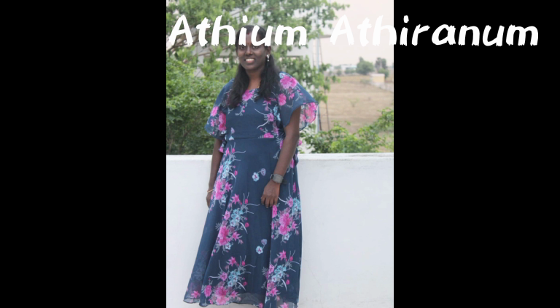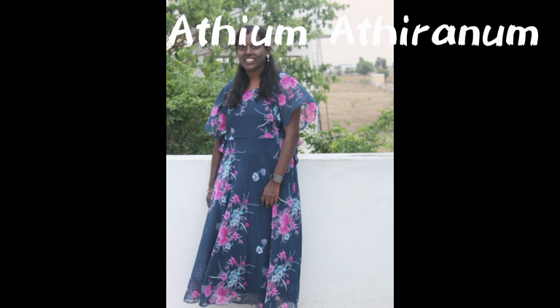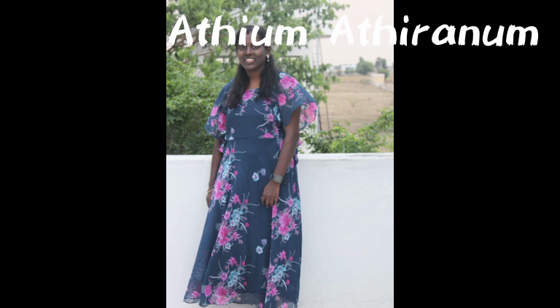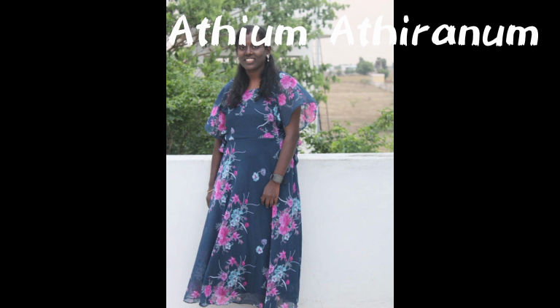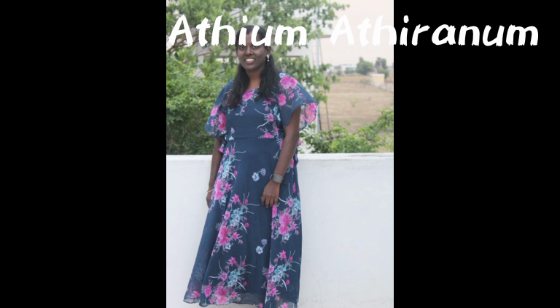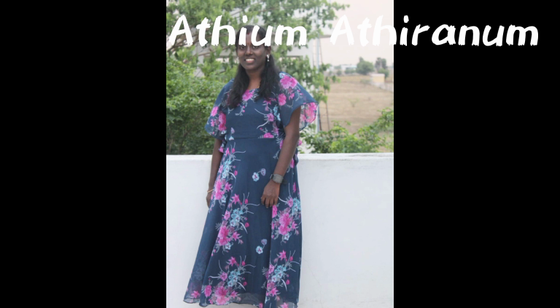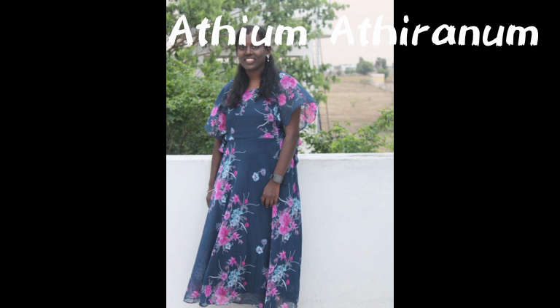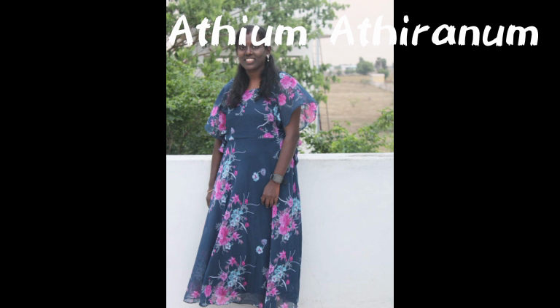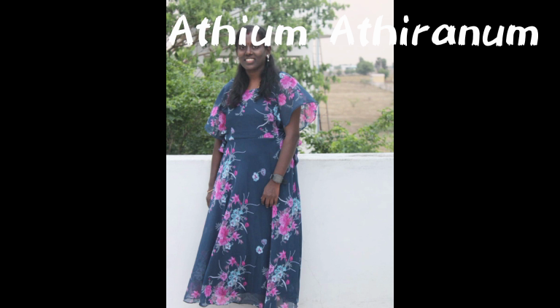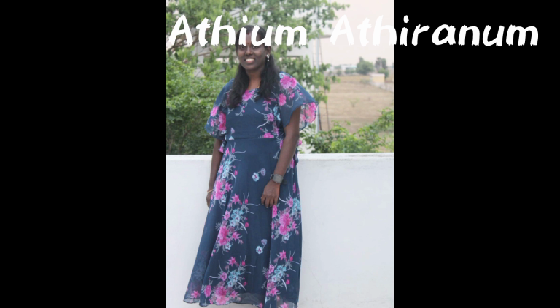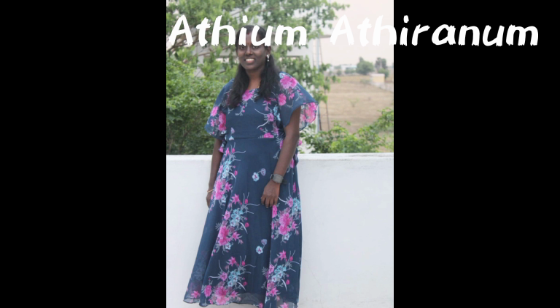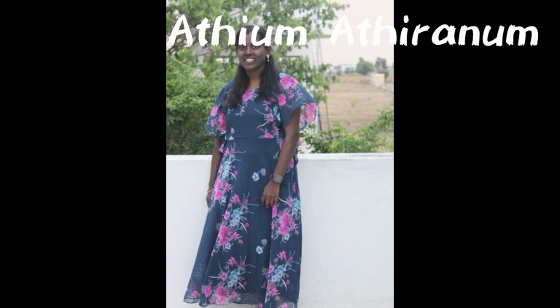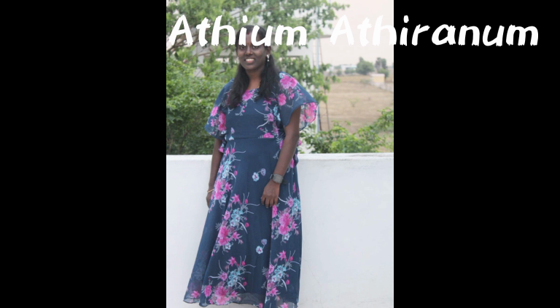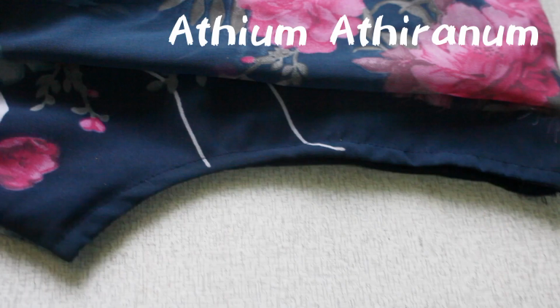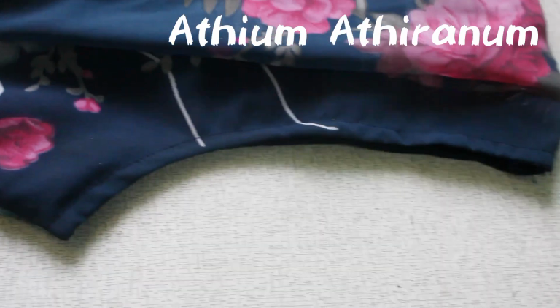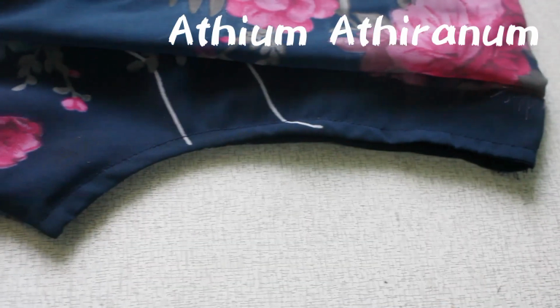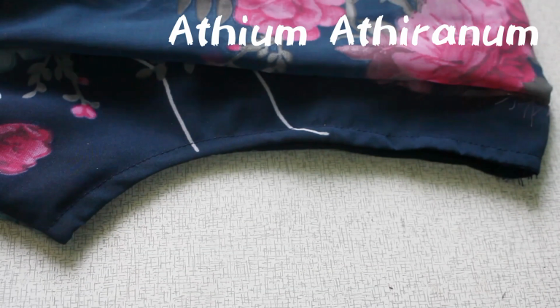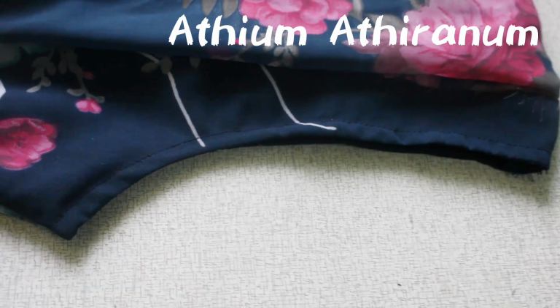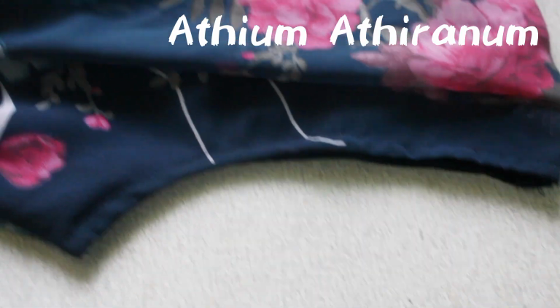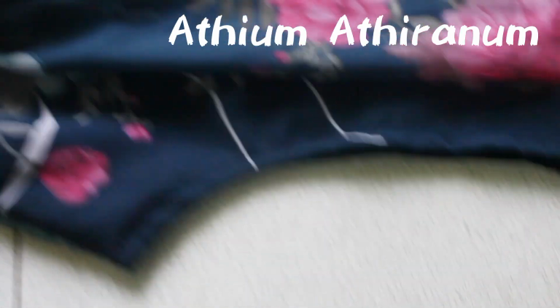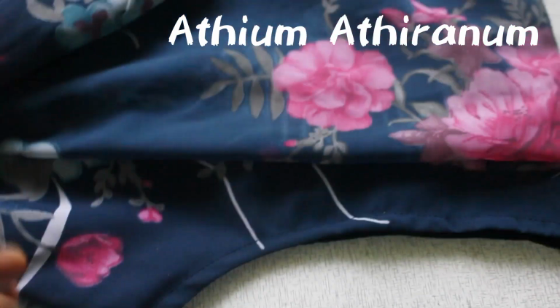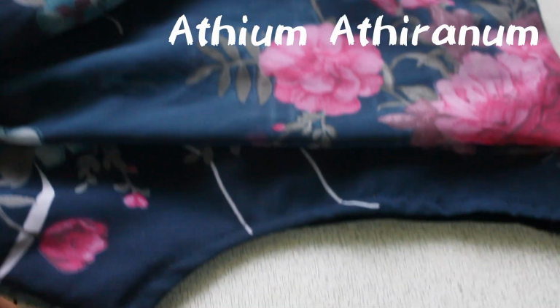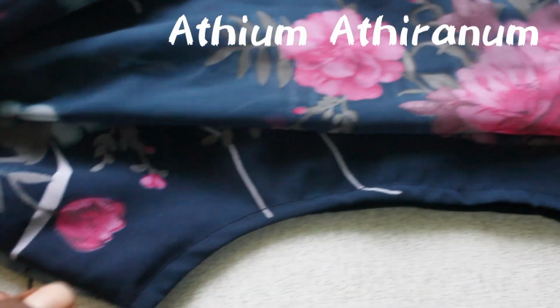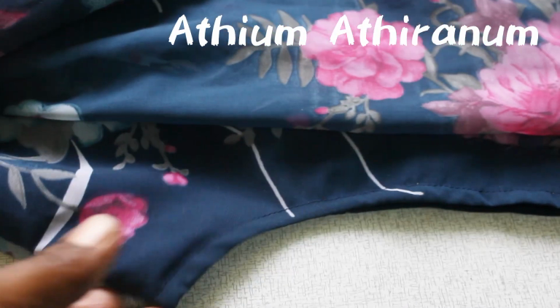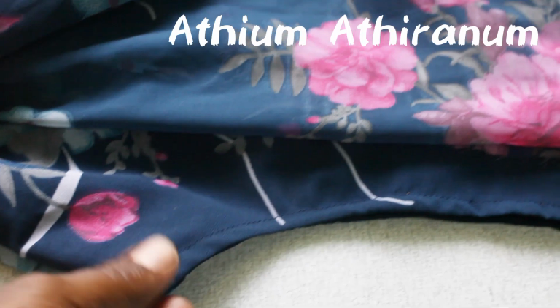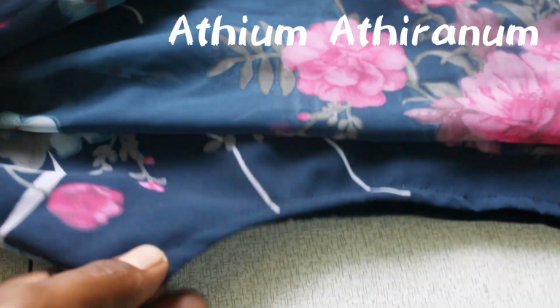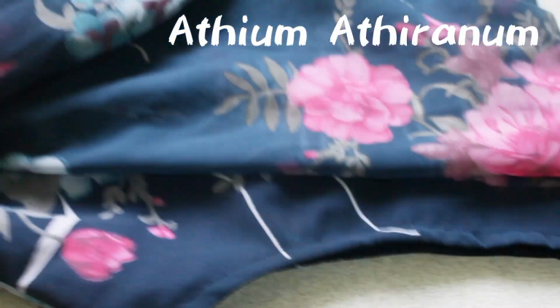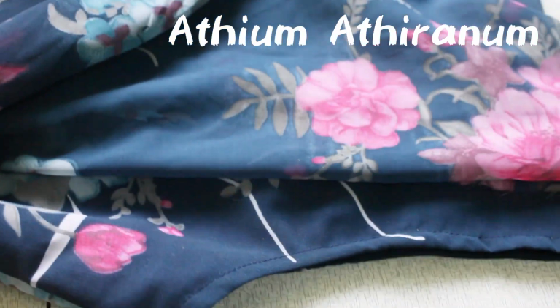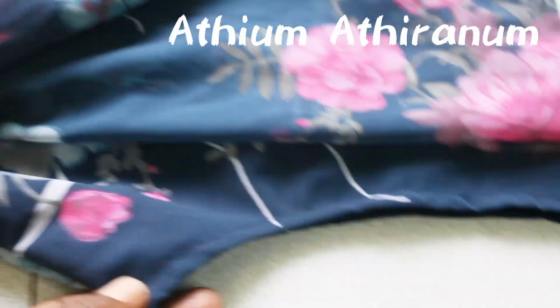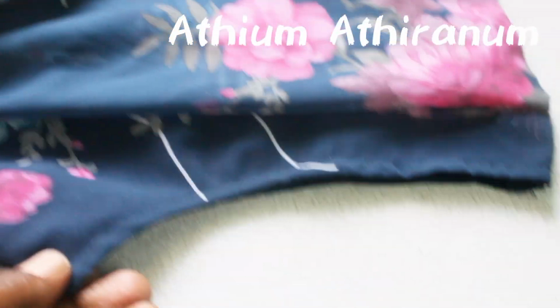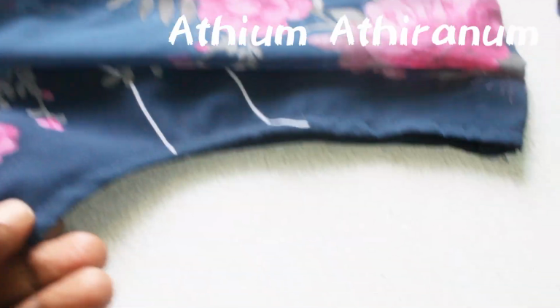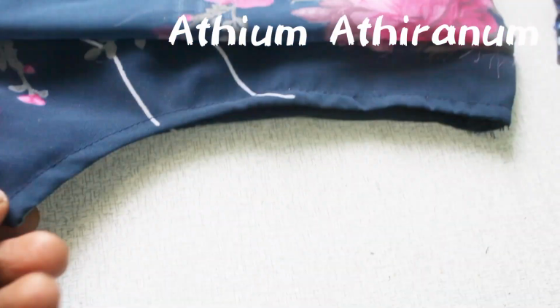If you have any questions, please consider that Maxi Dress — you can ask a few questions. If you are not sure about the Maxi Dress, please ask.